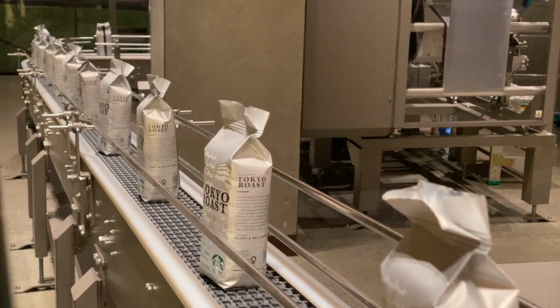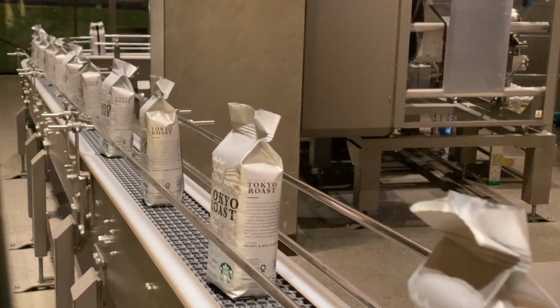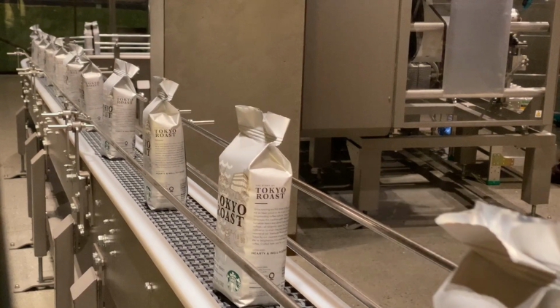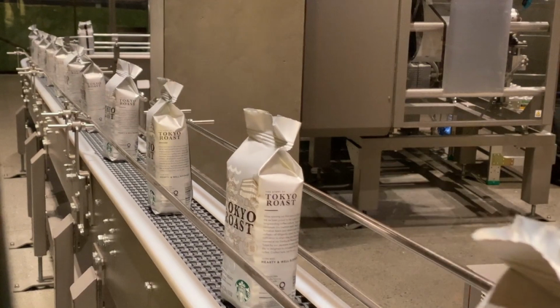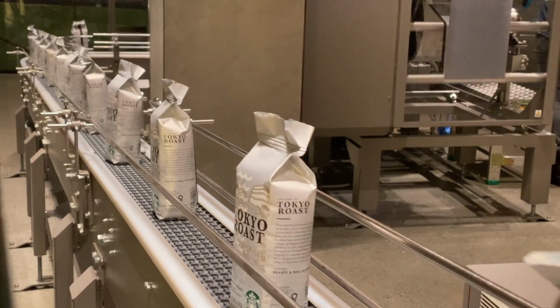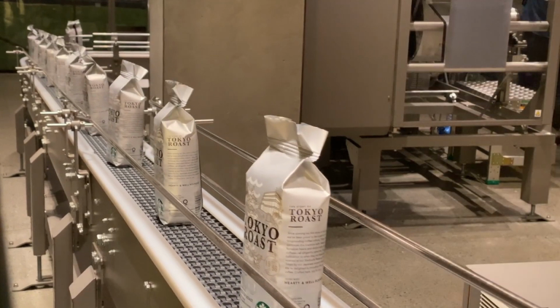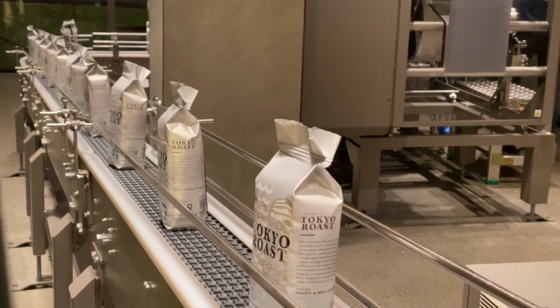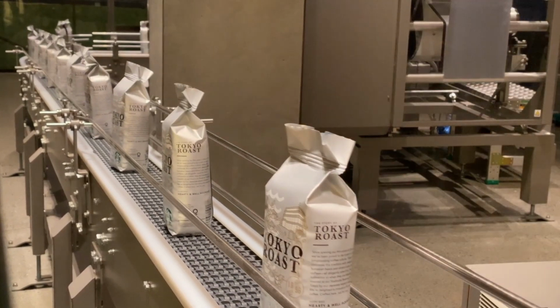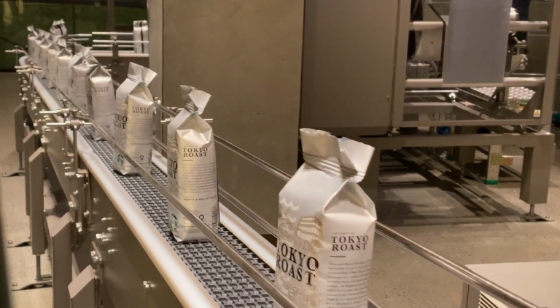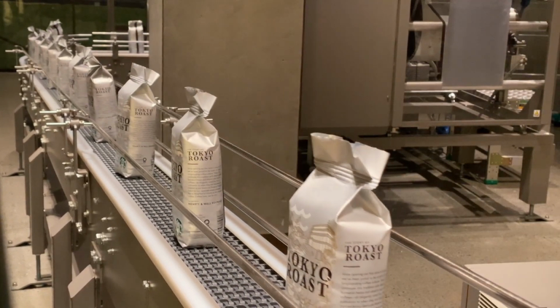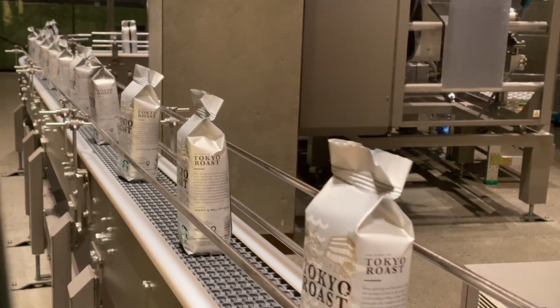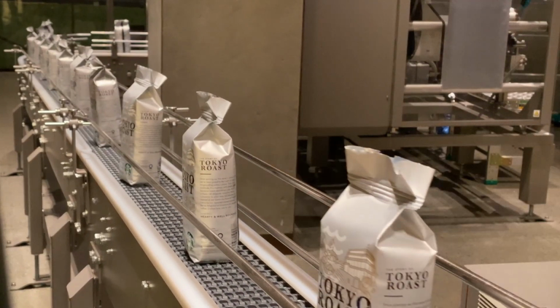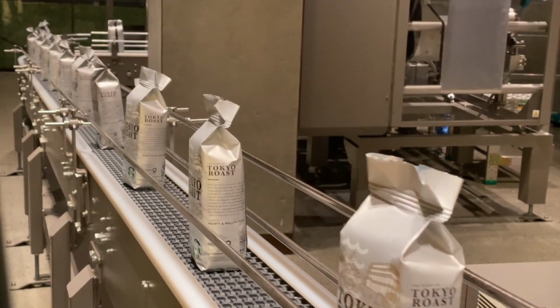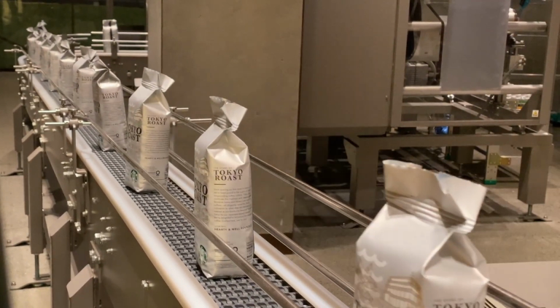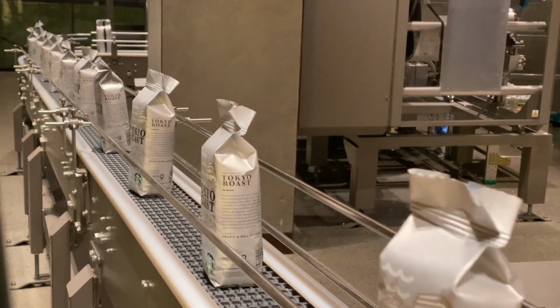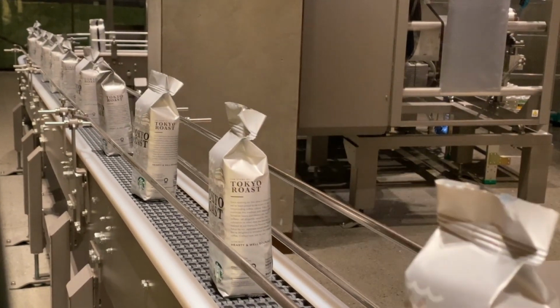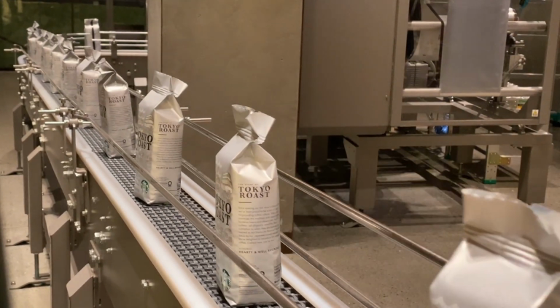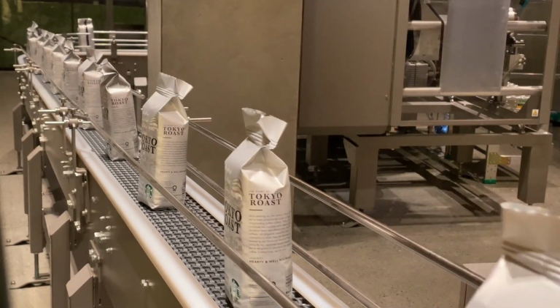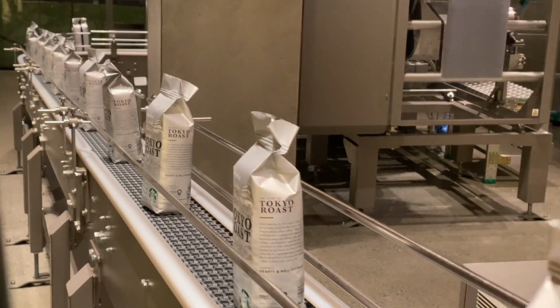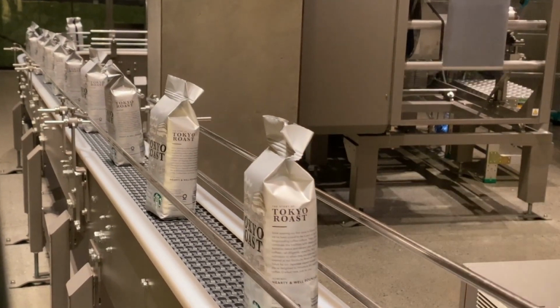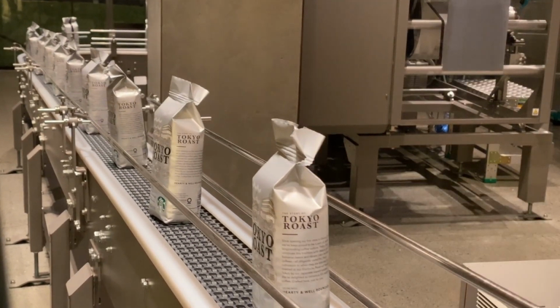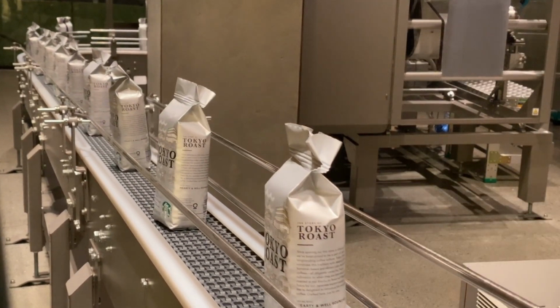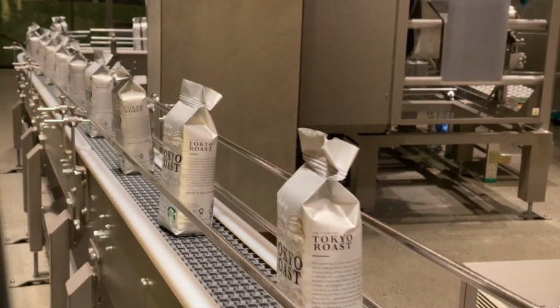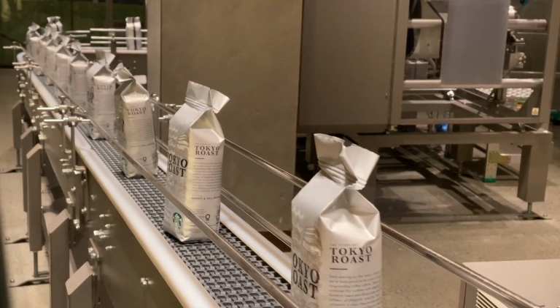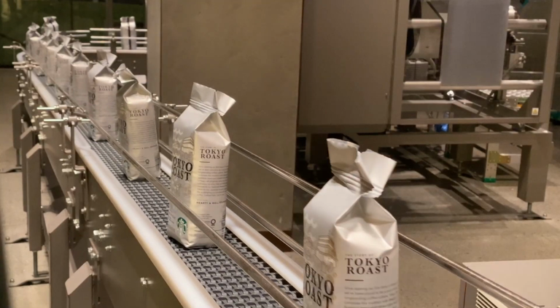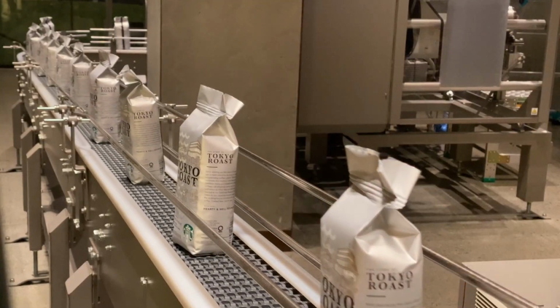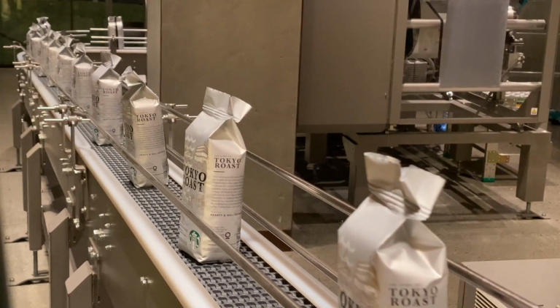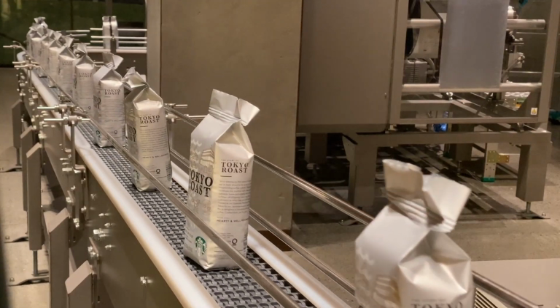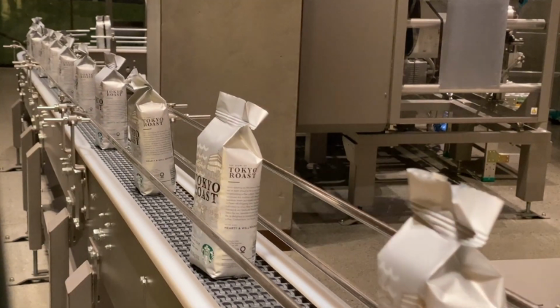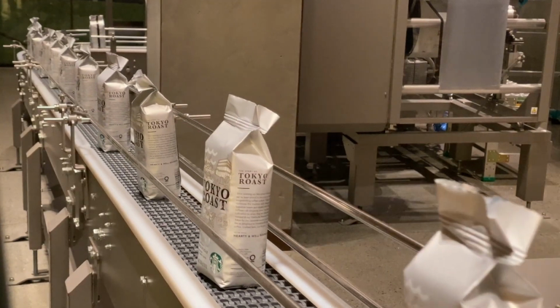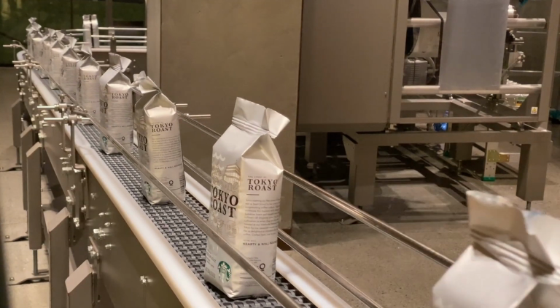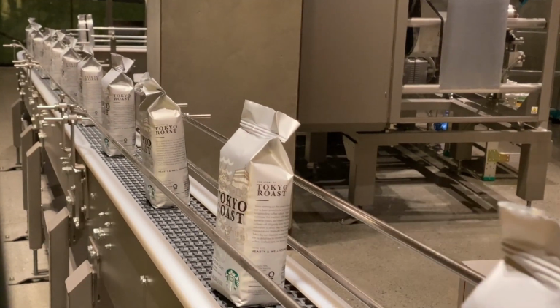Look at Starbucks — they use blockchain for coffee traceability, but only for select blends to keep things manageable. Smart move, right?